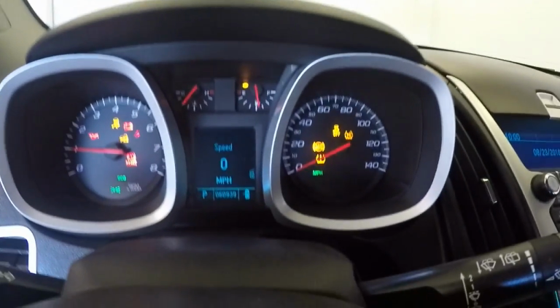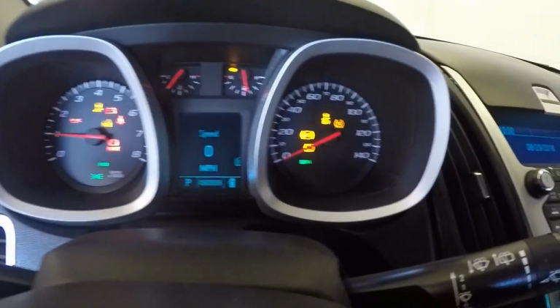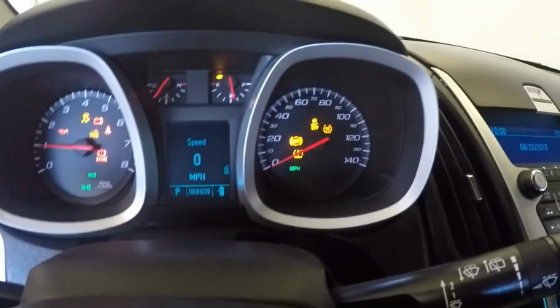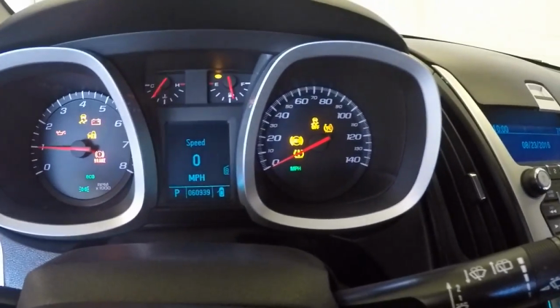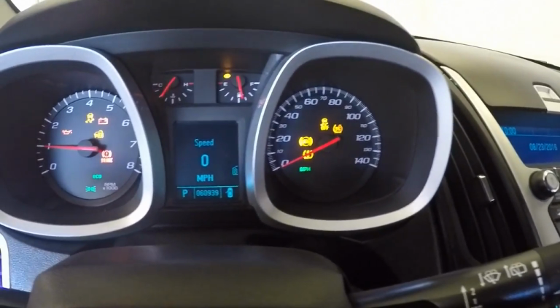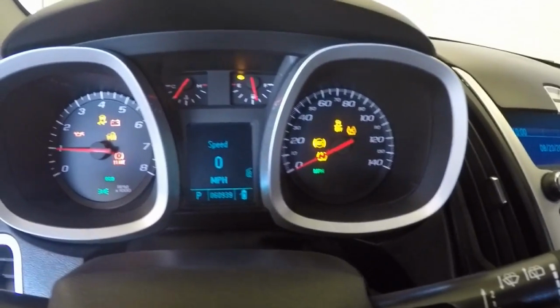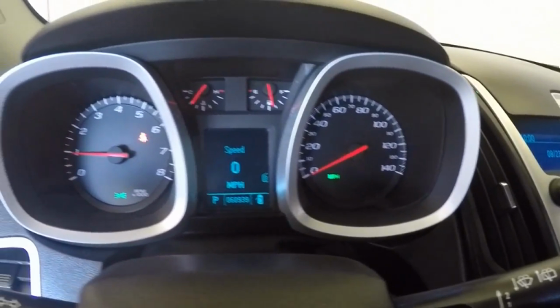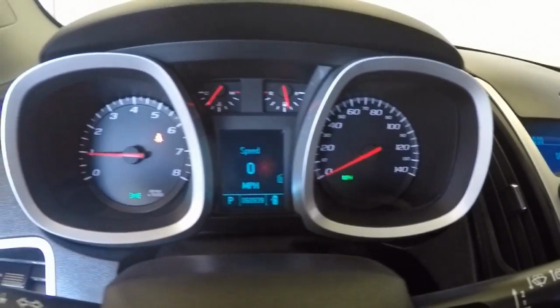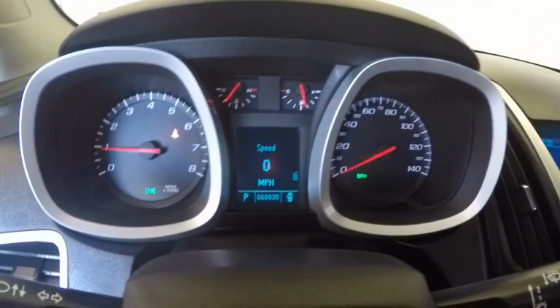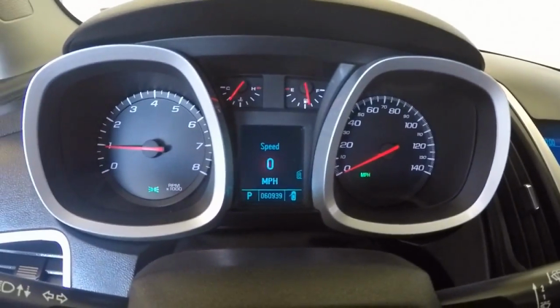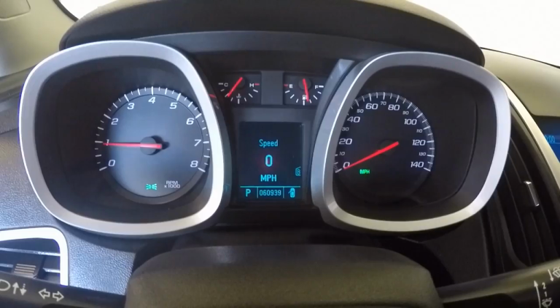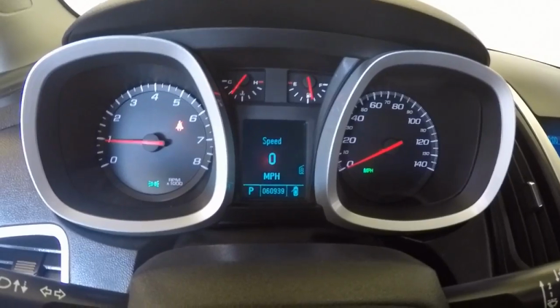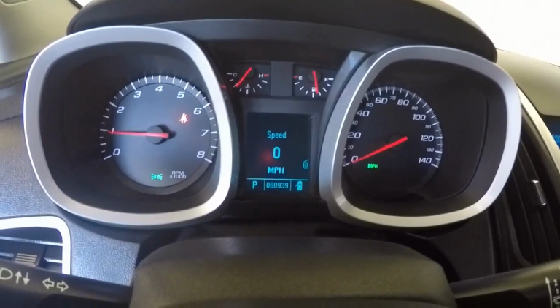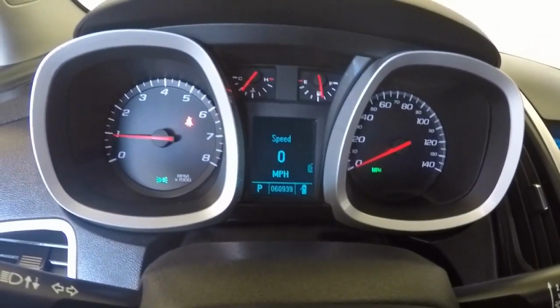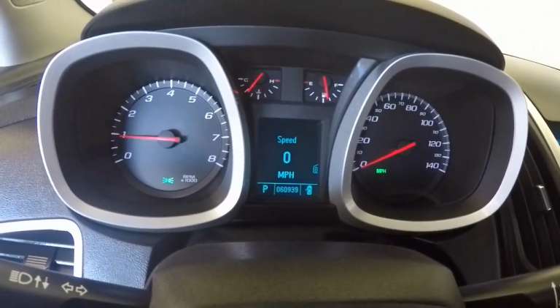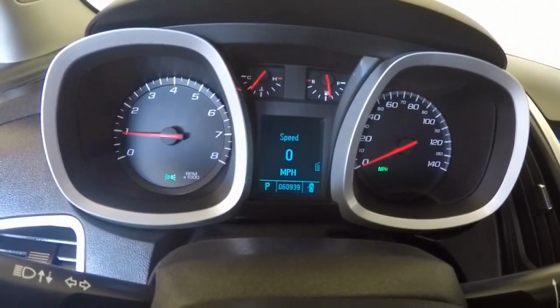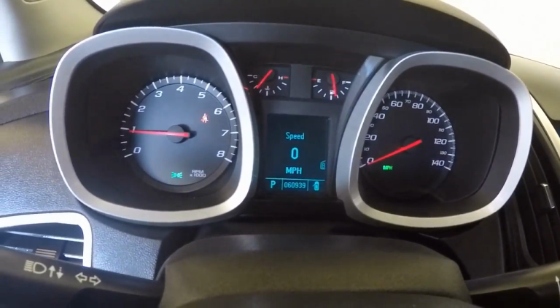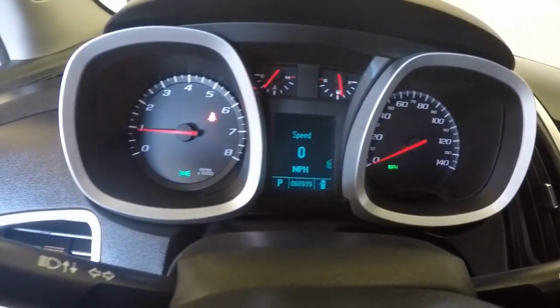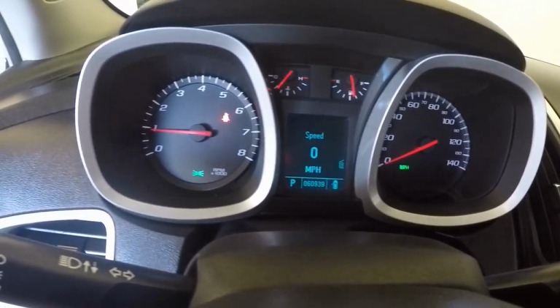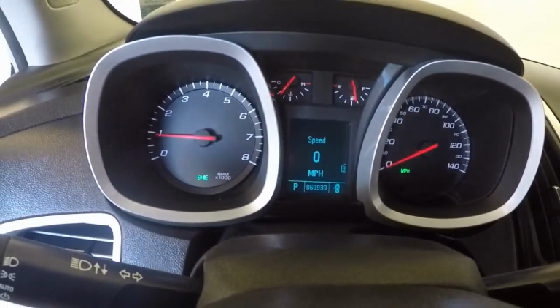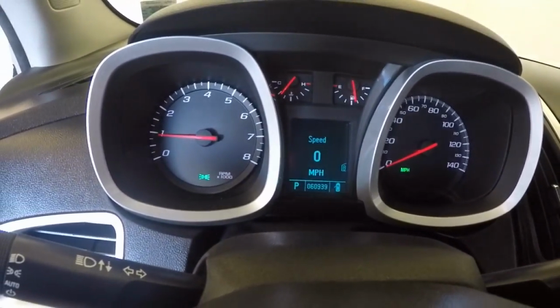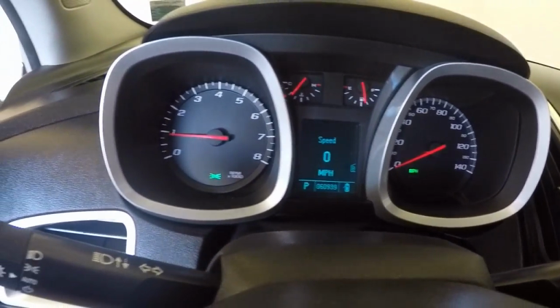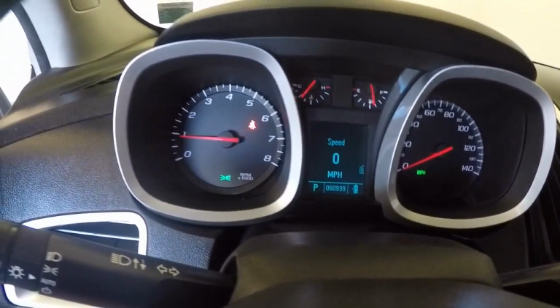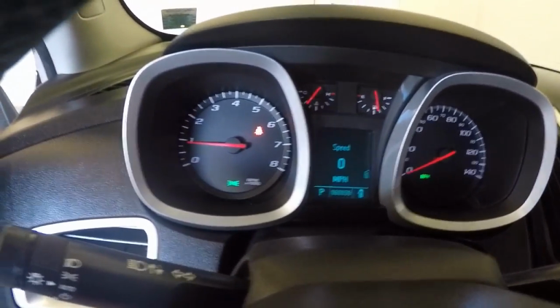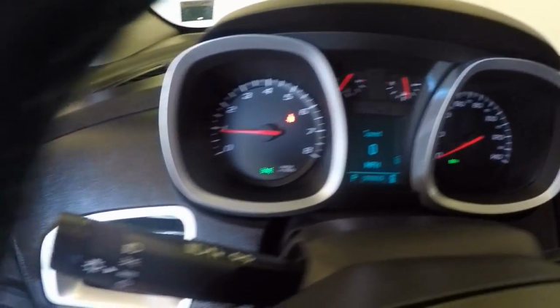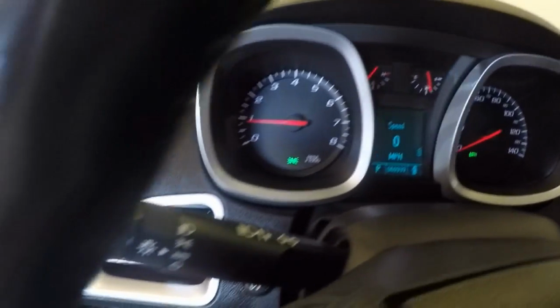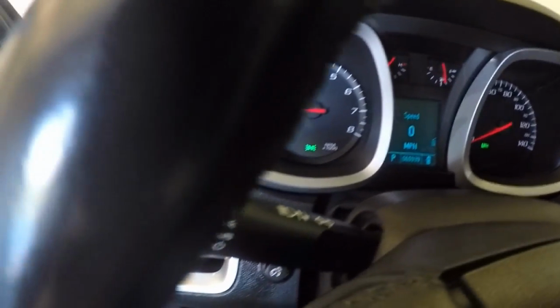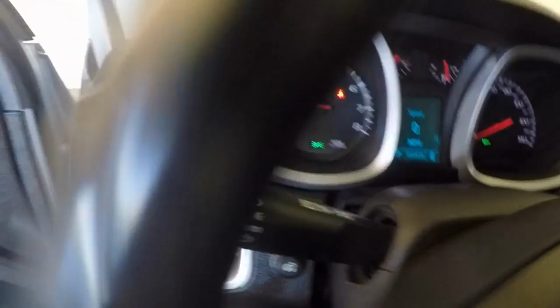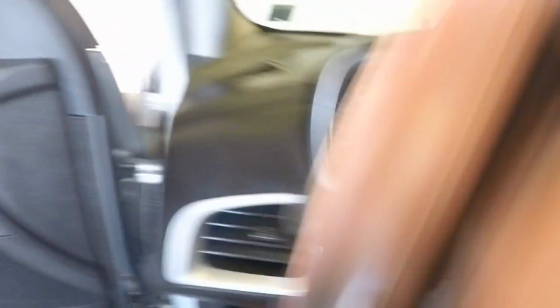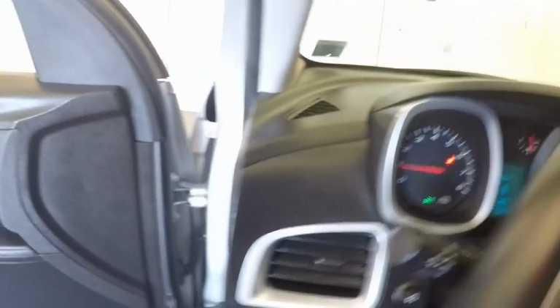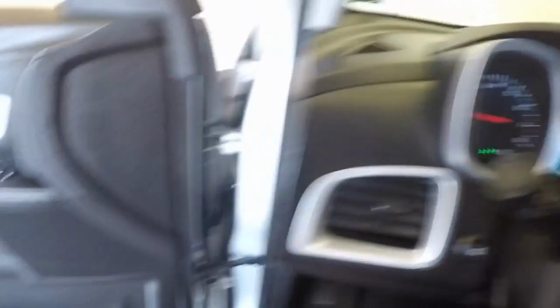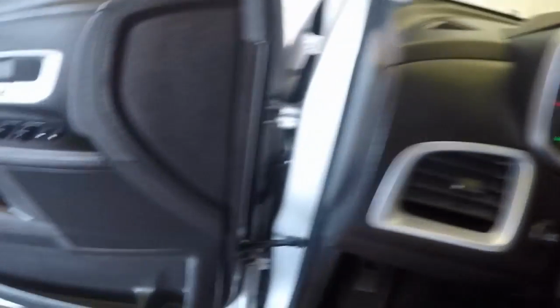Stereo, basic speedo, as well as your digital speedo and message center and information.